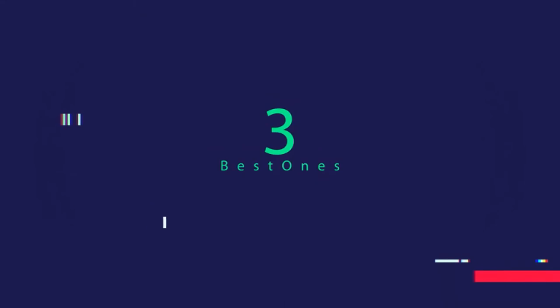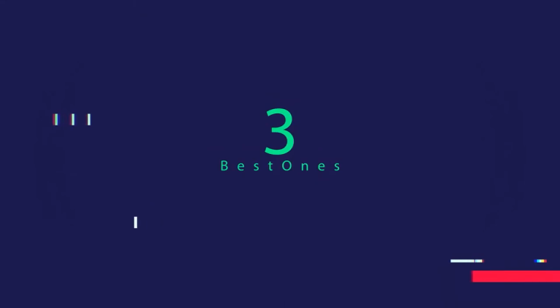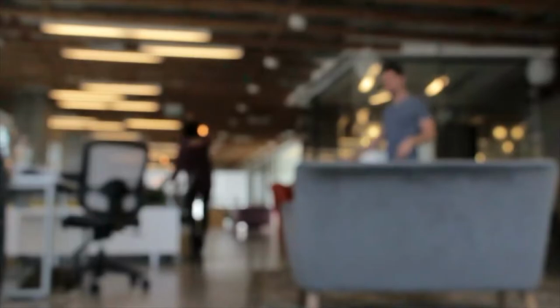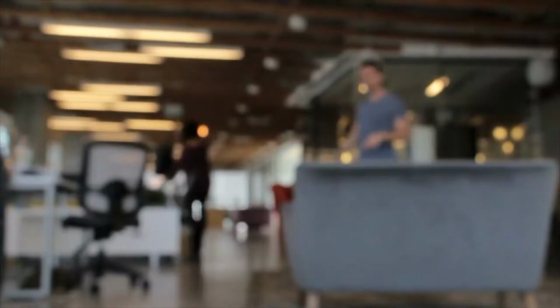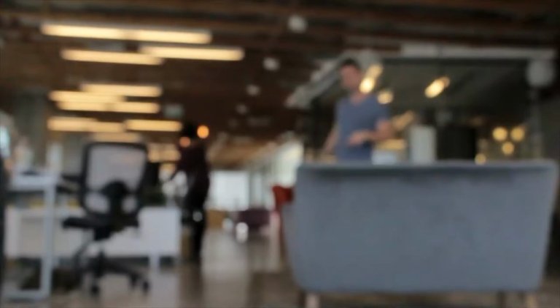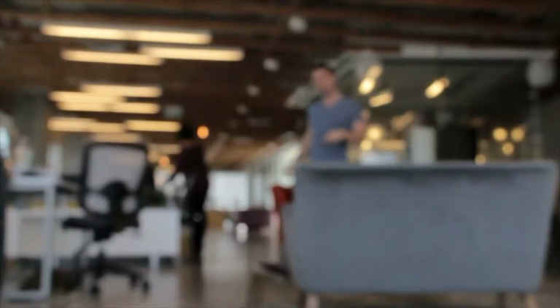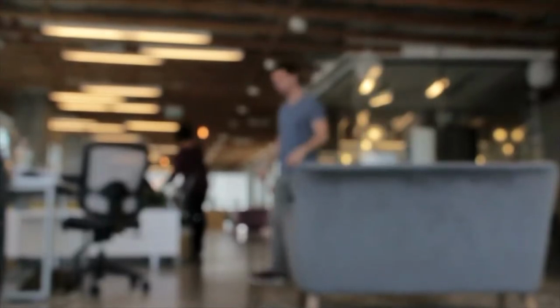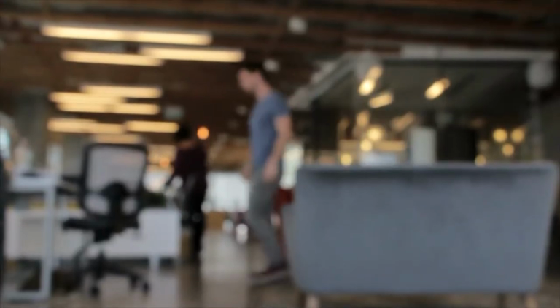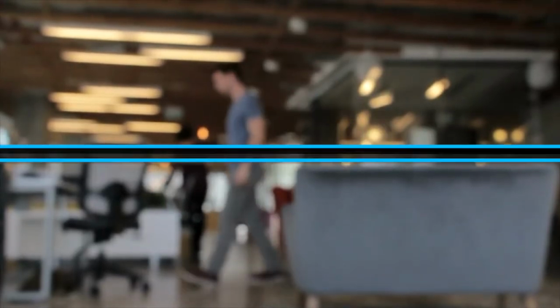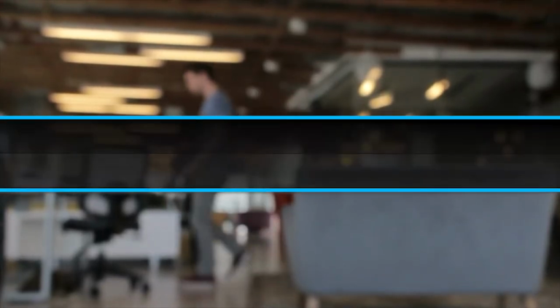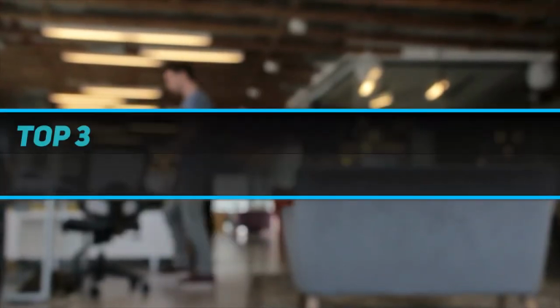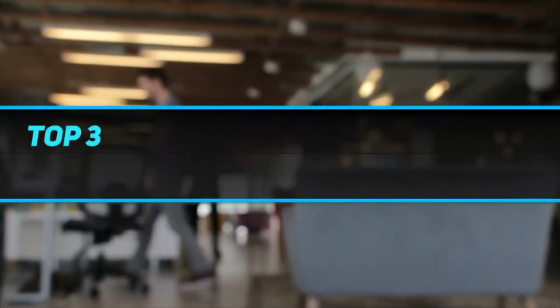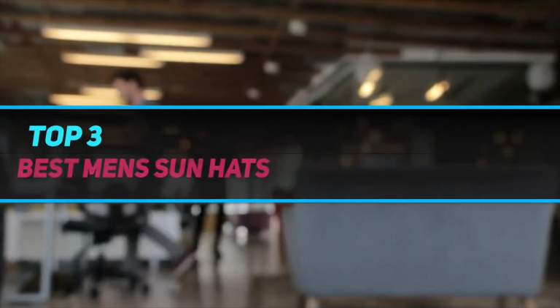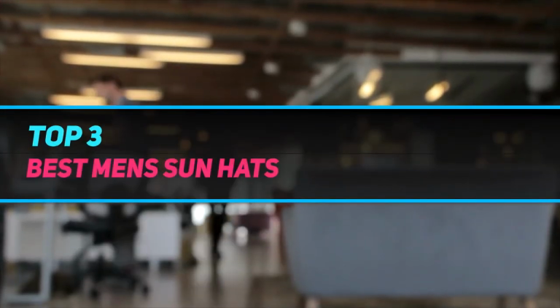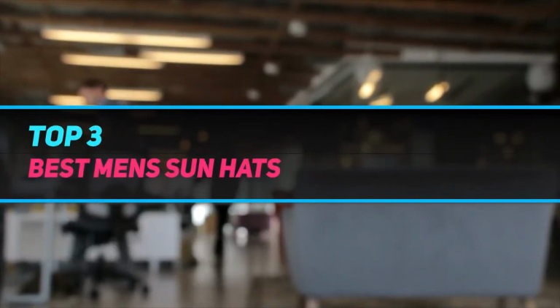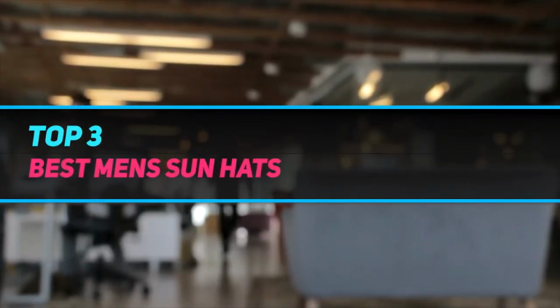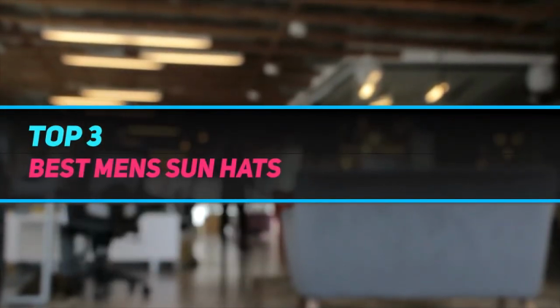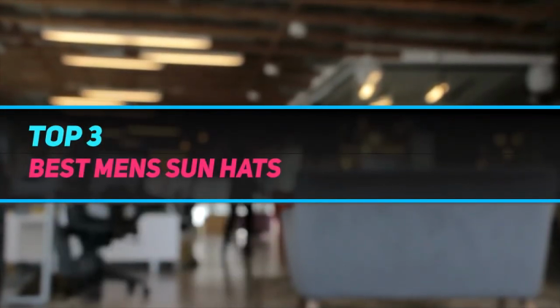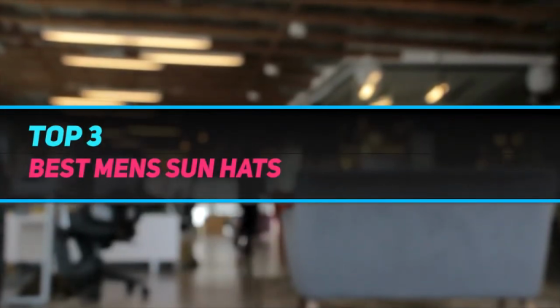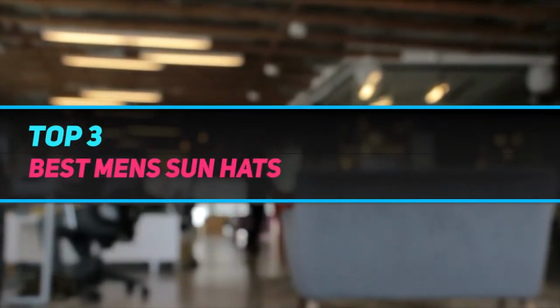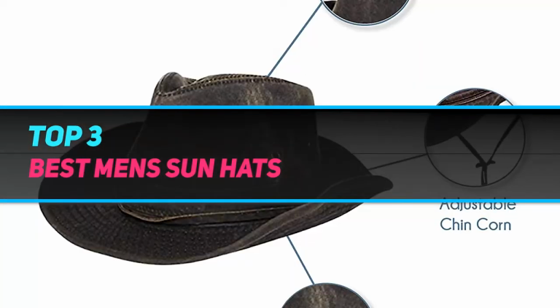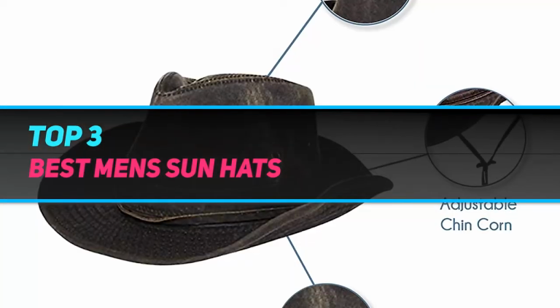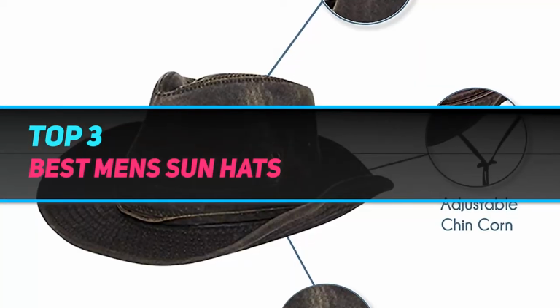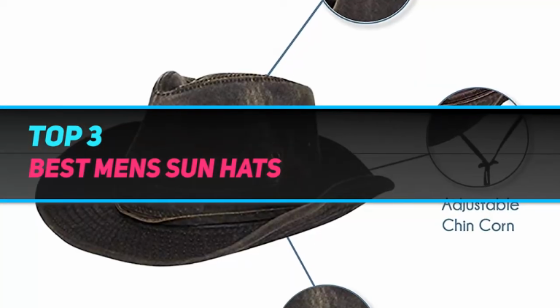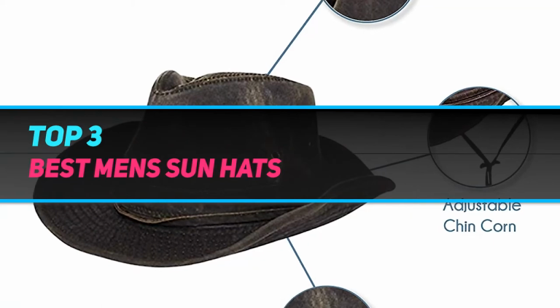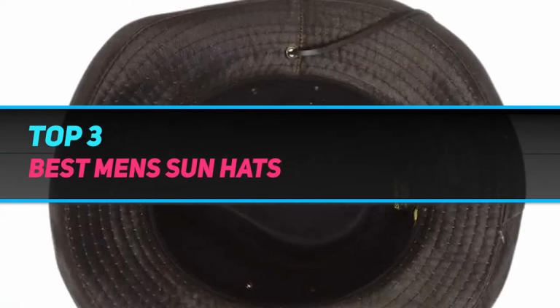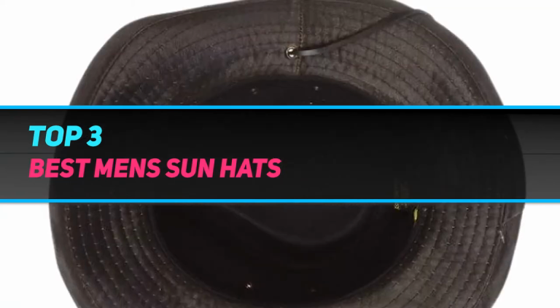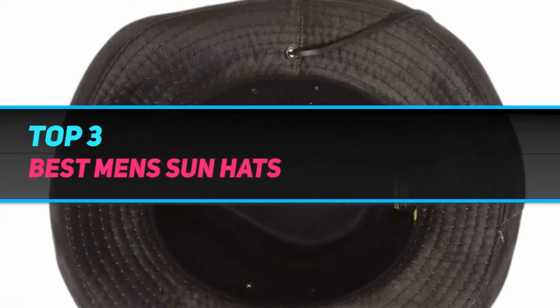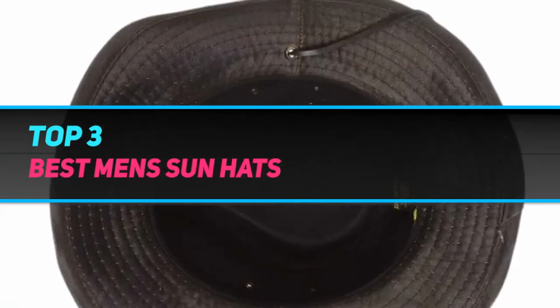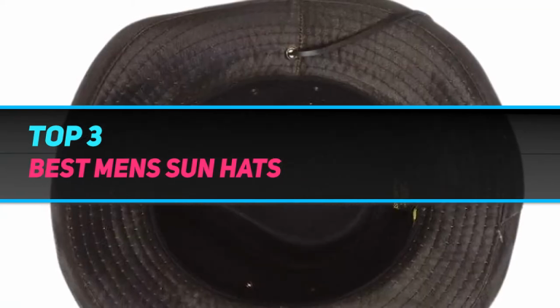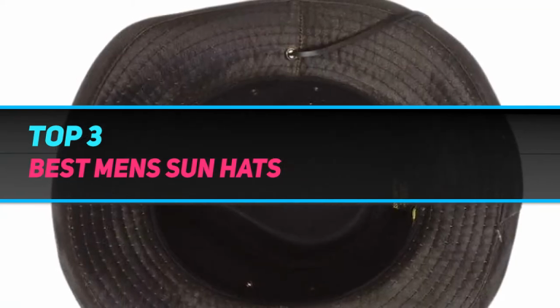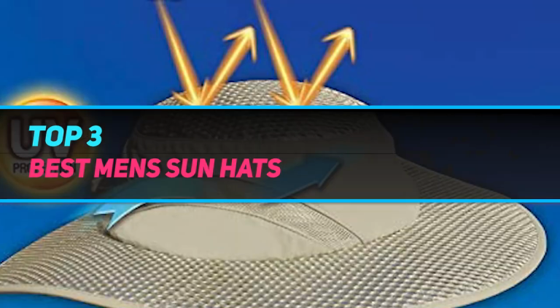Hi guys, welcome back to my channel. In today's video, we're going to check out the top 3 best men's sun hats.